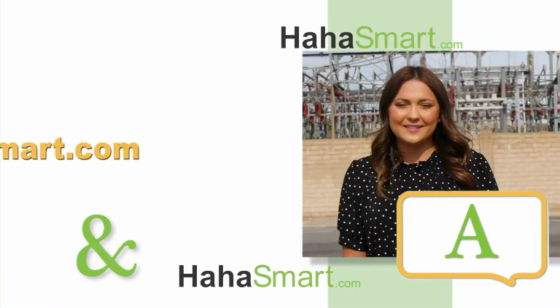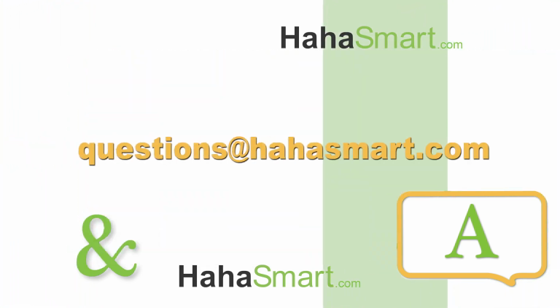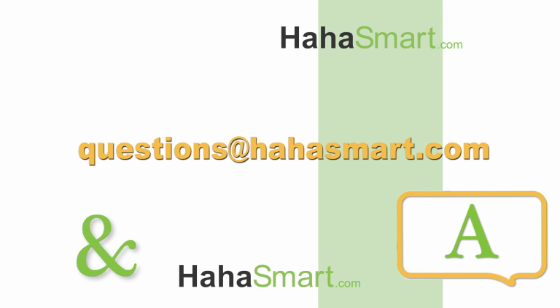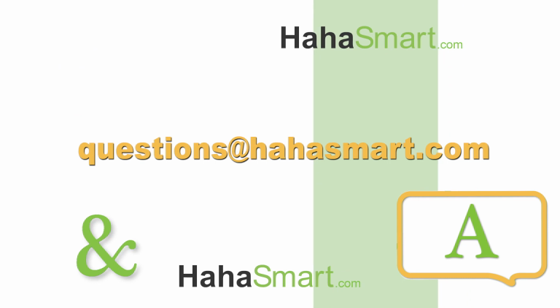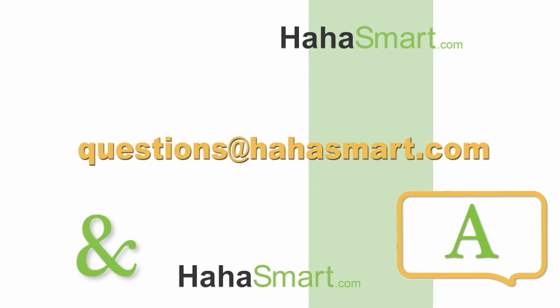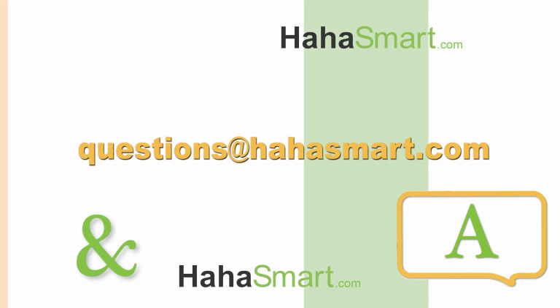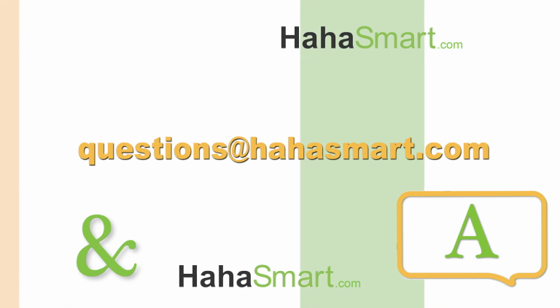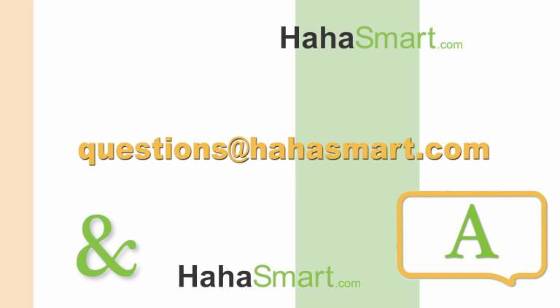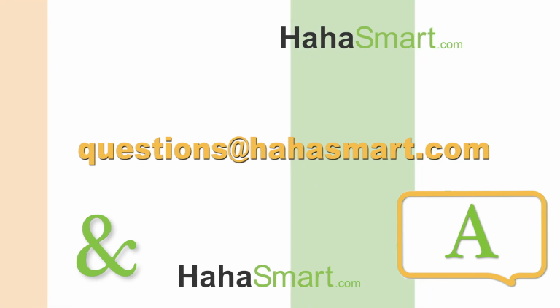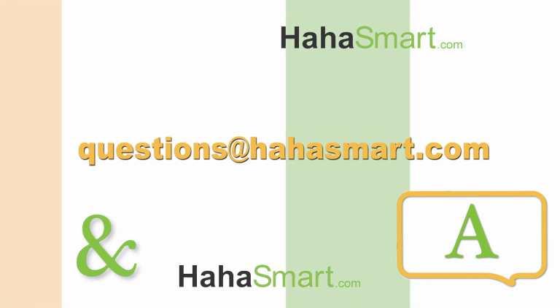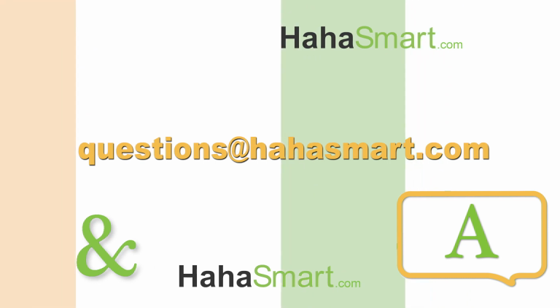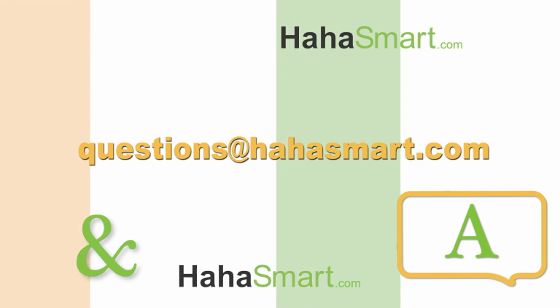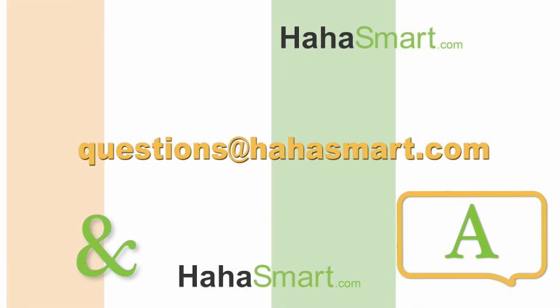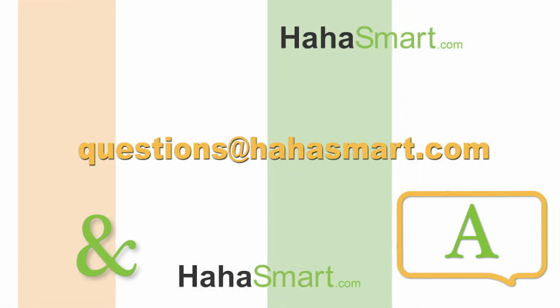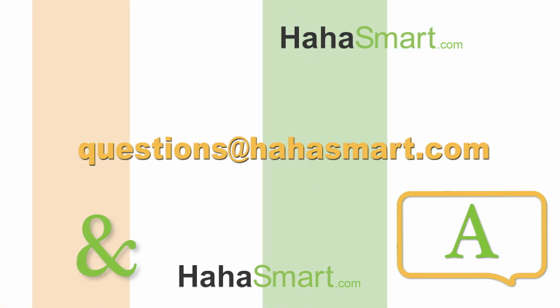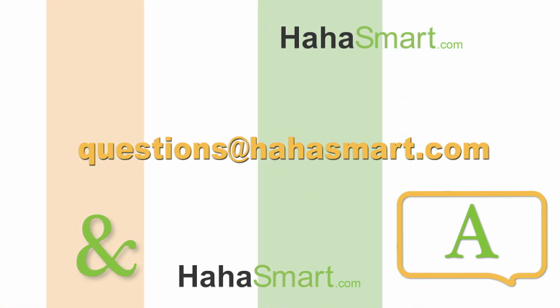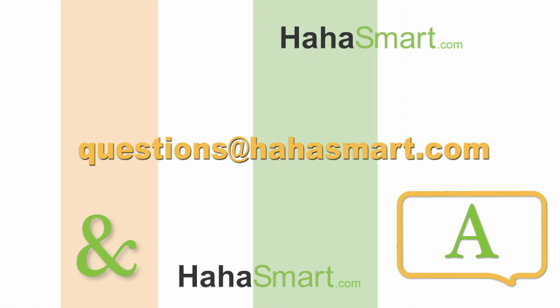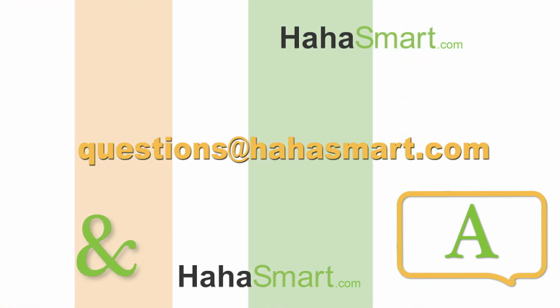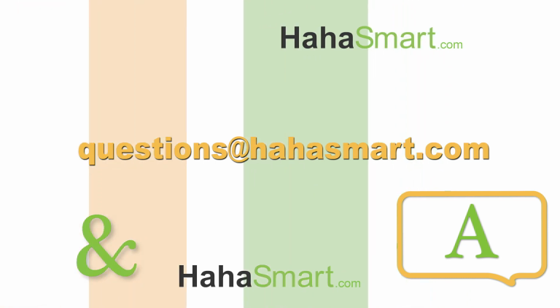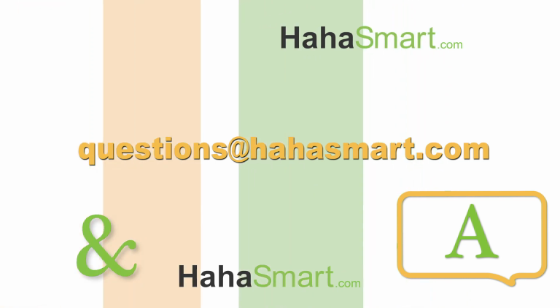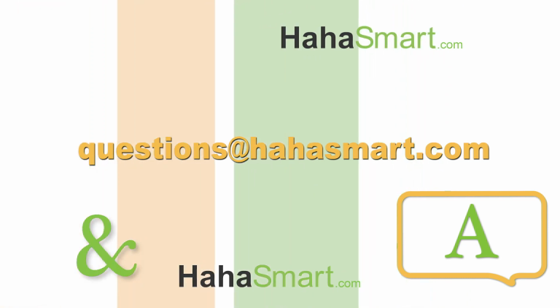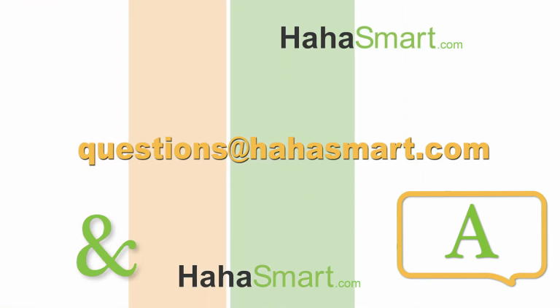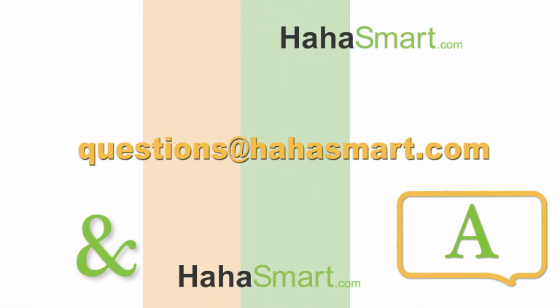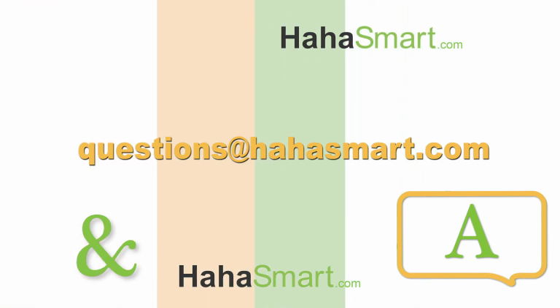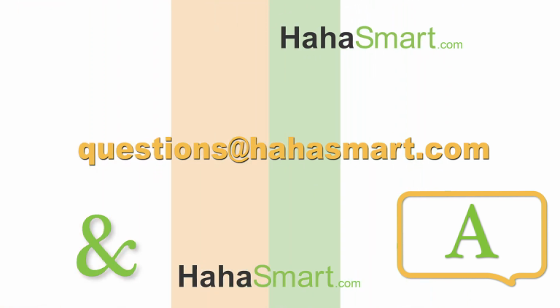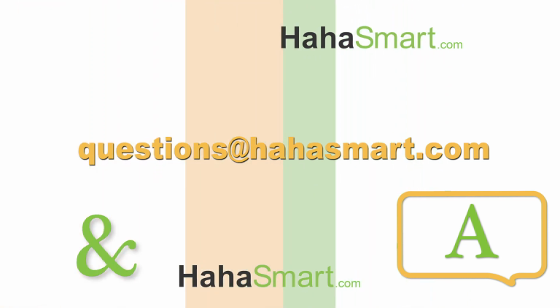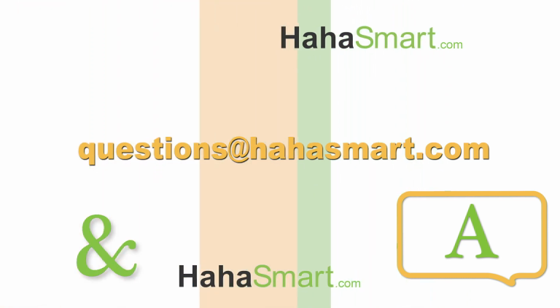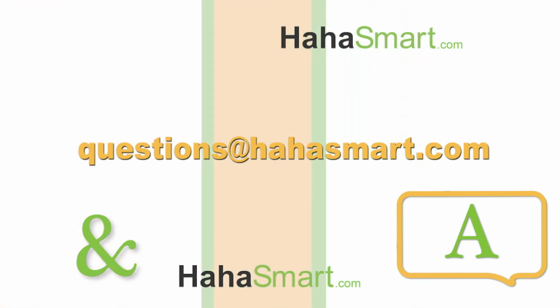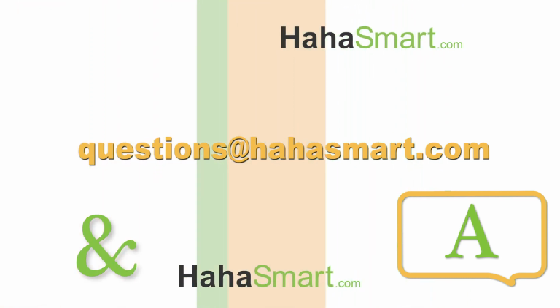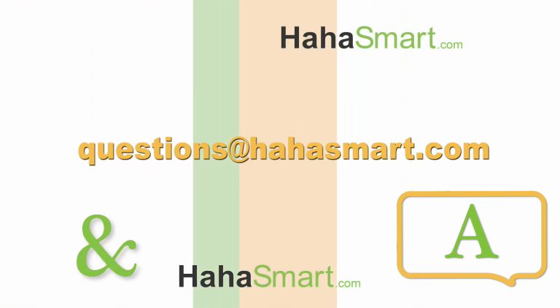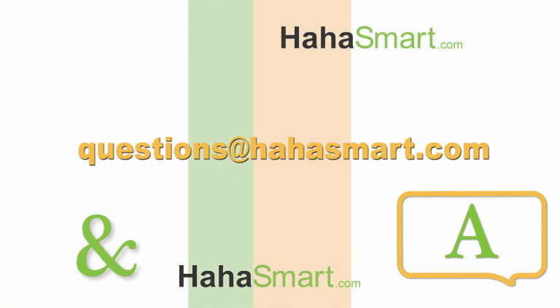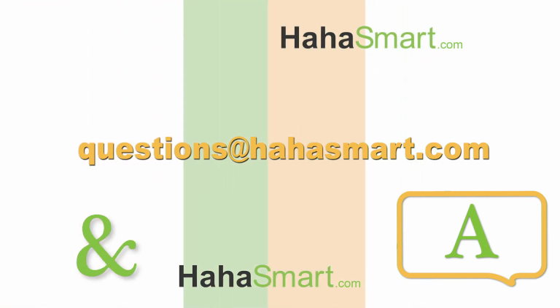If you have any questions, send us an email at questions@hahasmart.com.